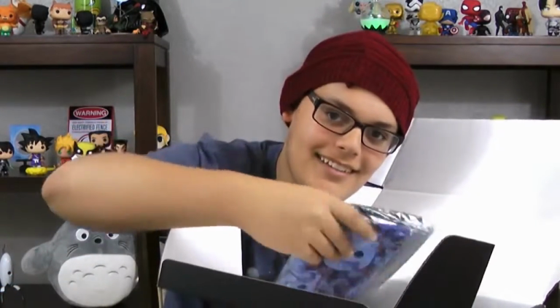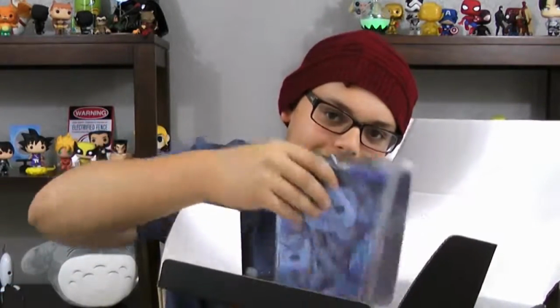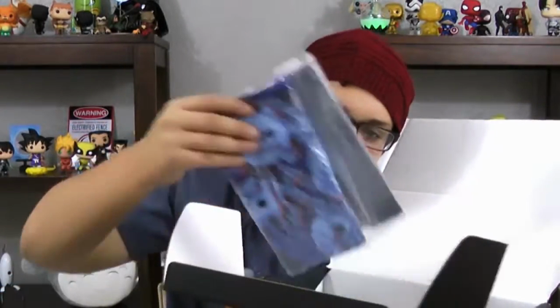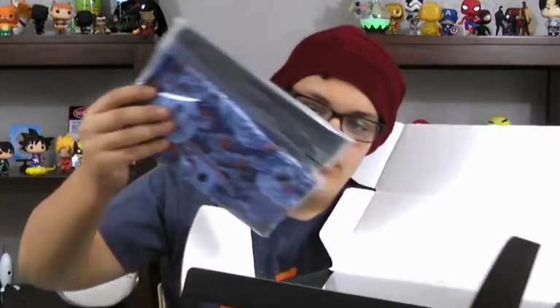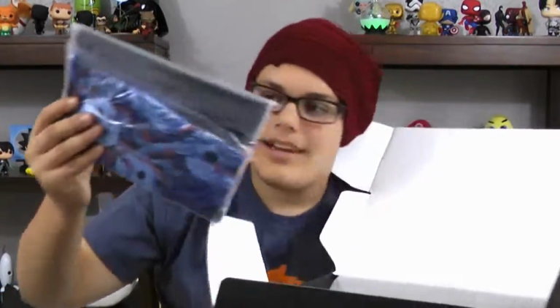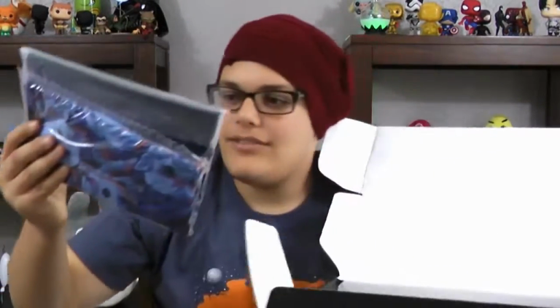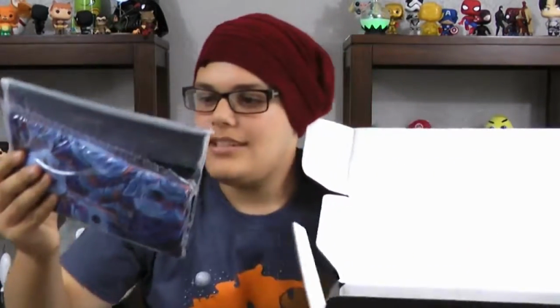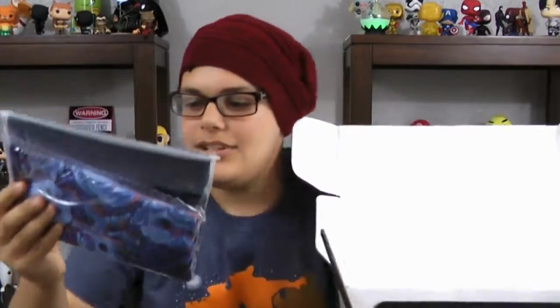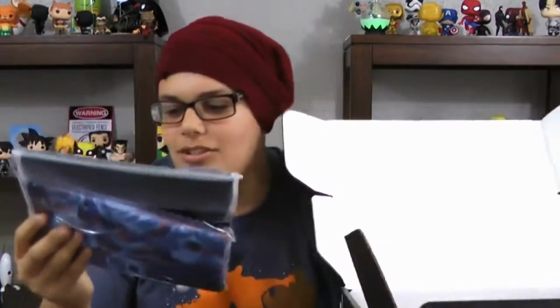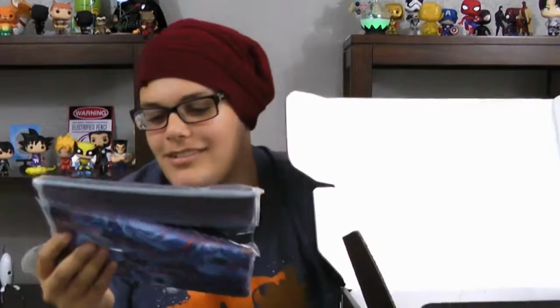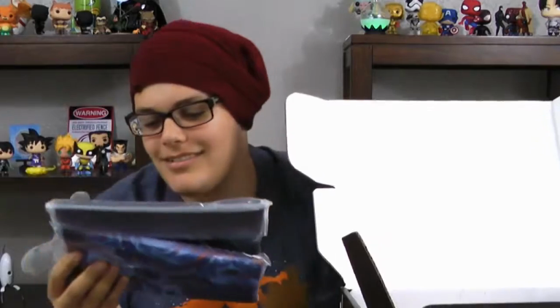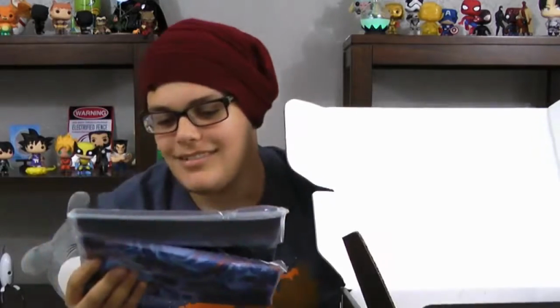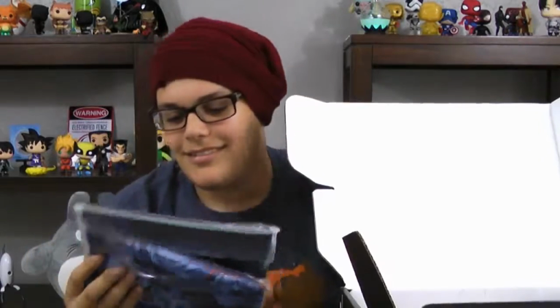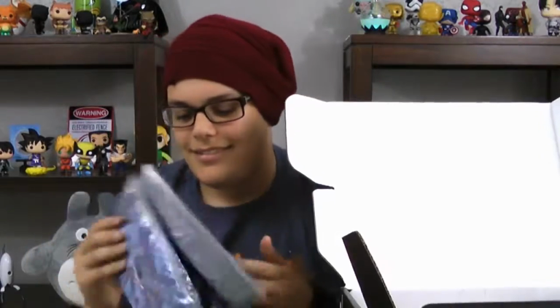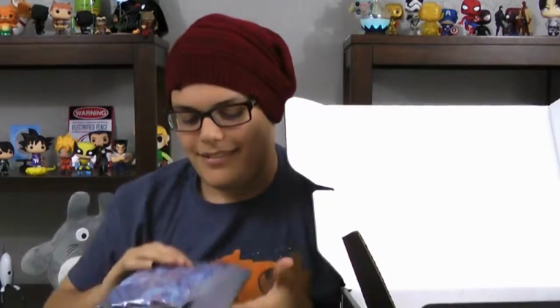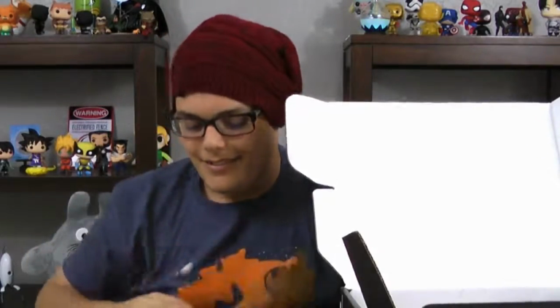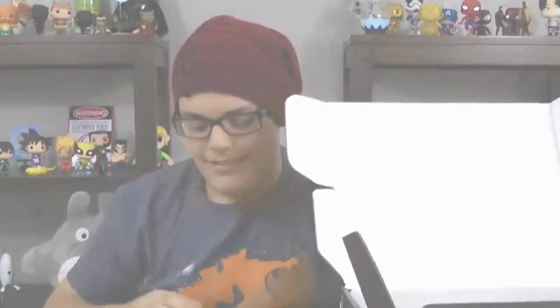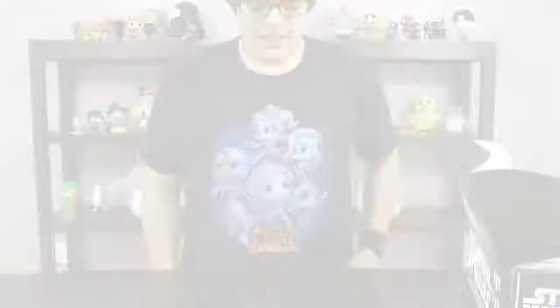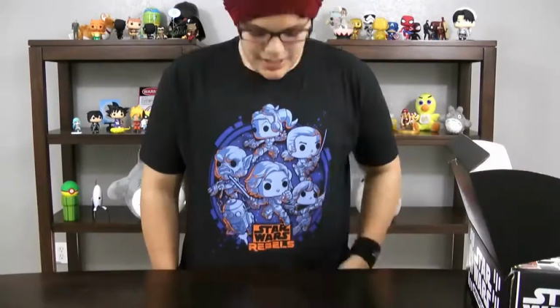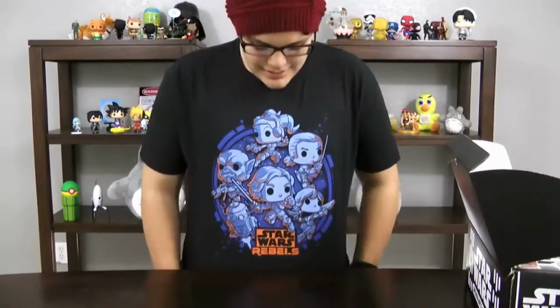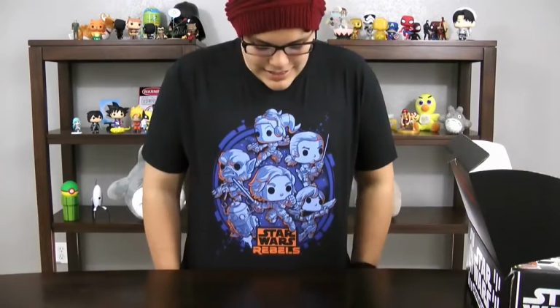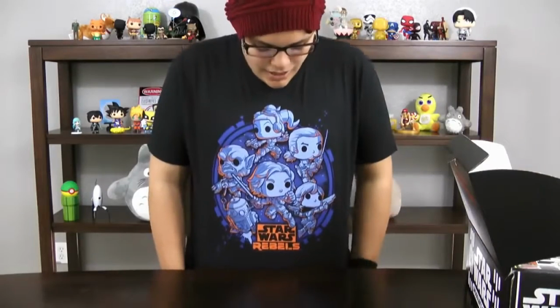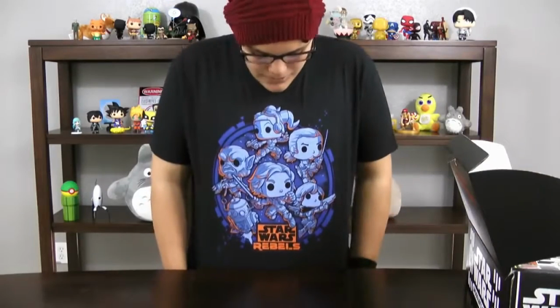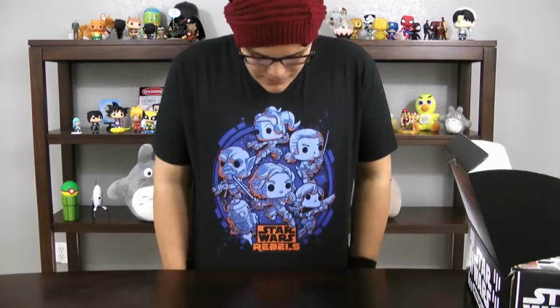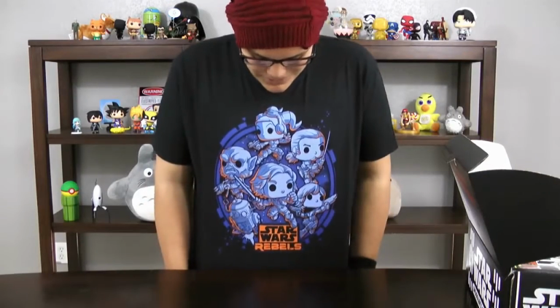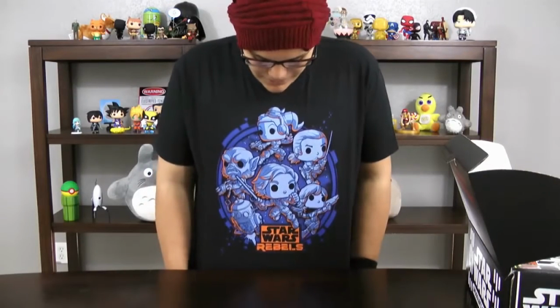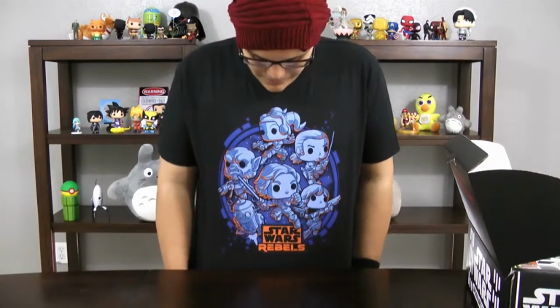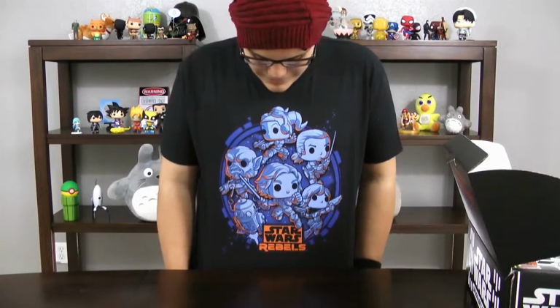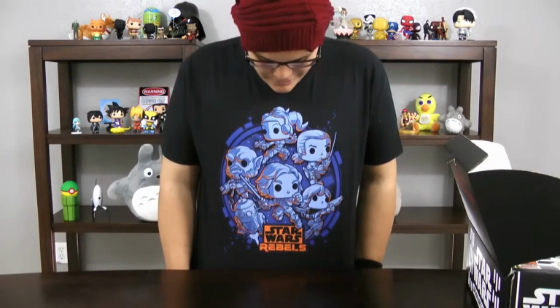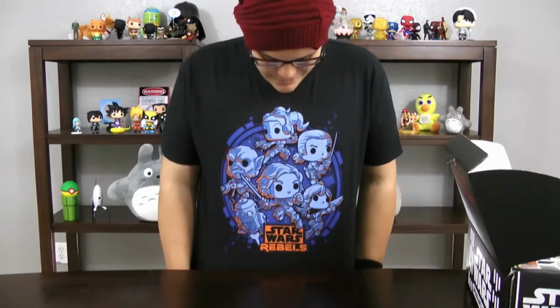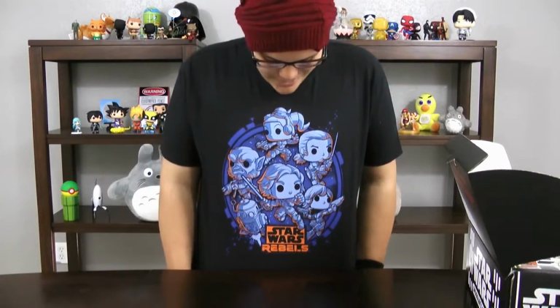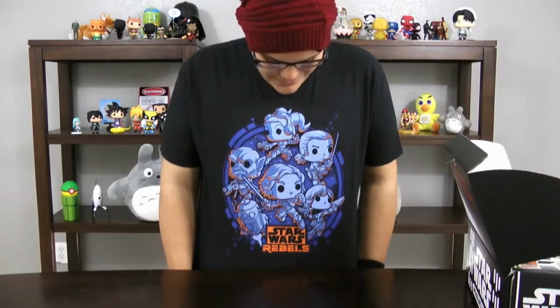Okay, we have a t-shirt. It is a Star Wars Rebels shirt with all the characters on it.